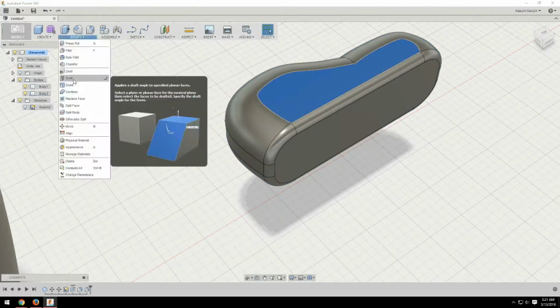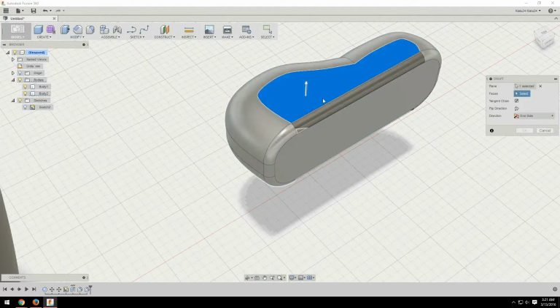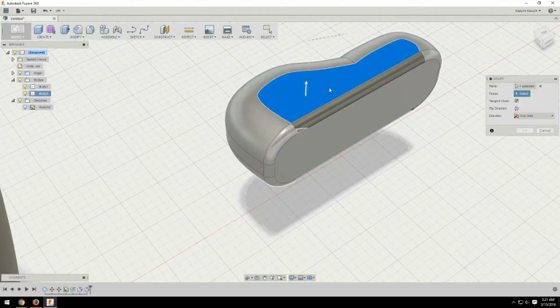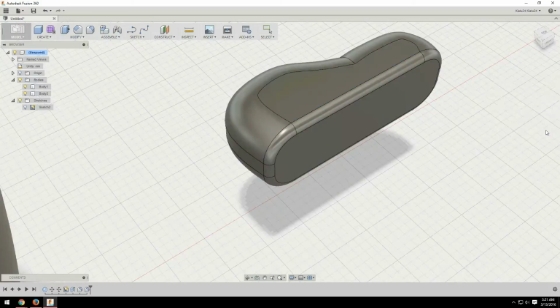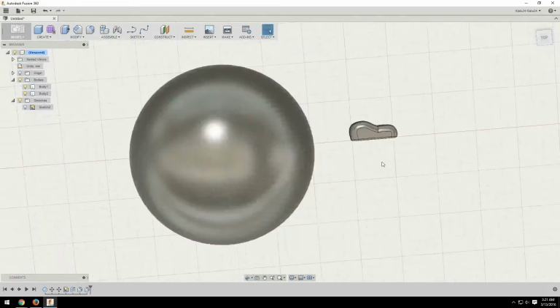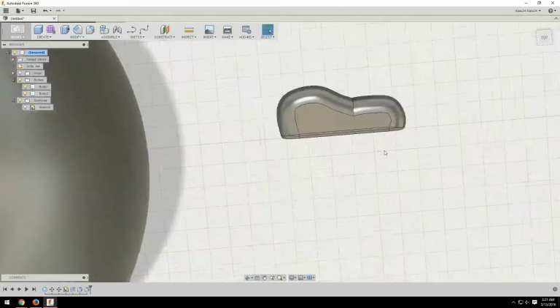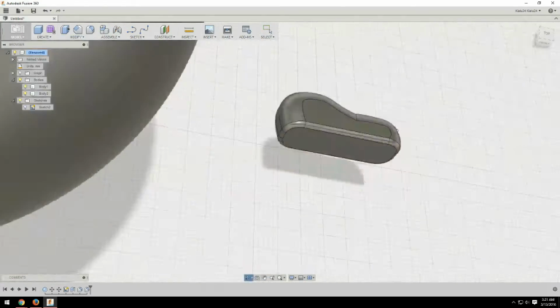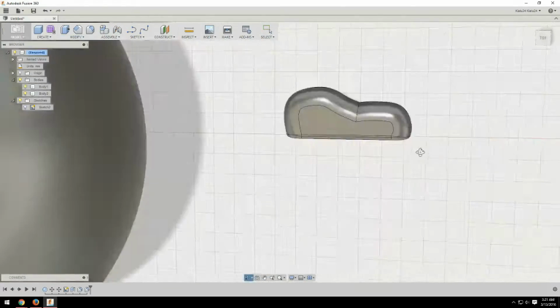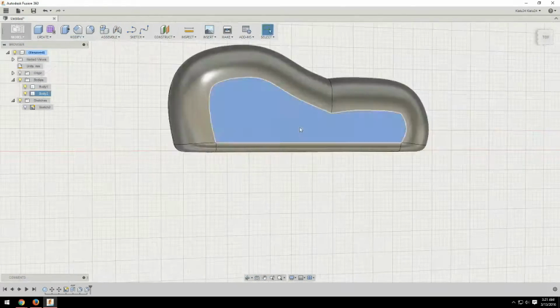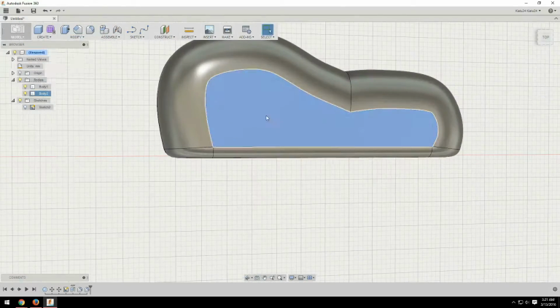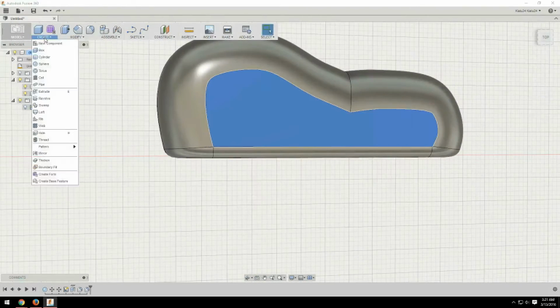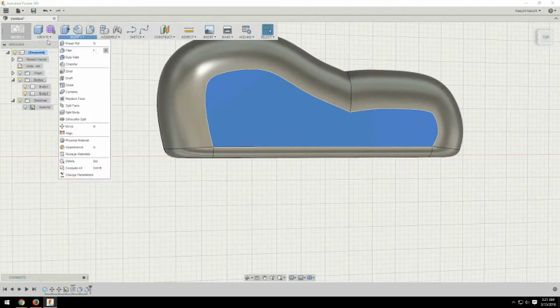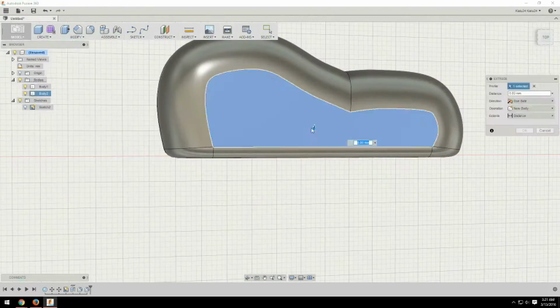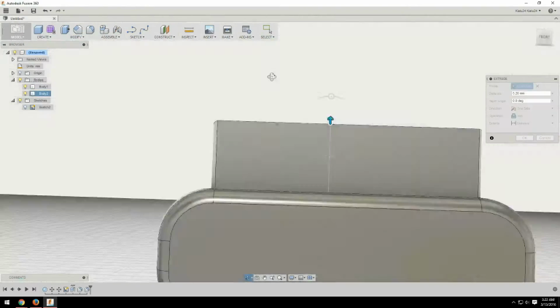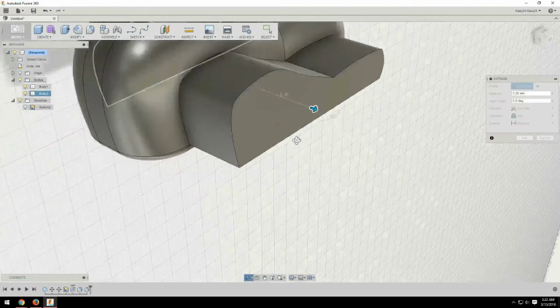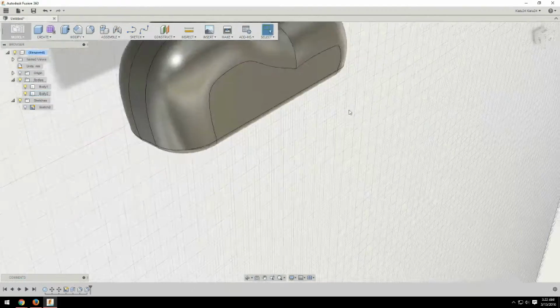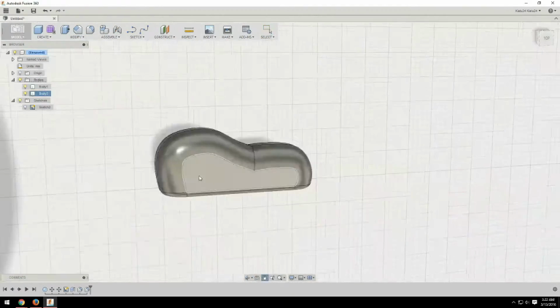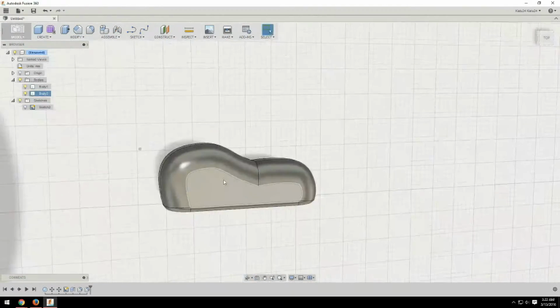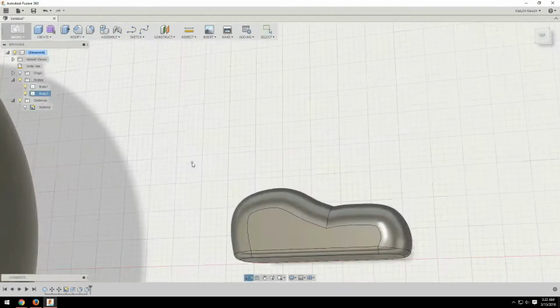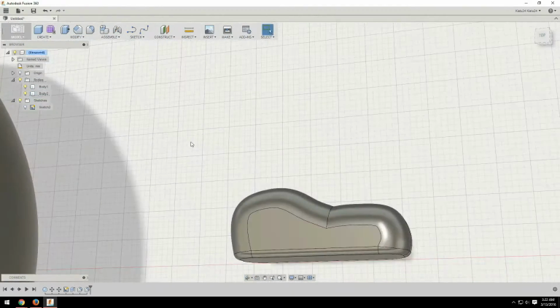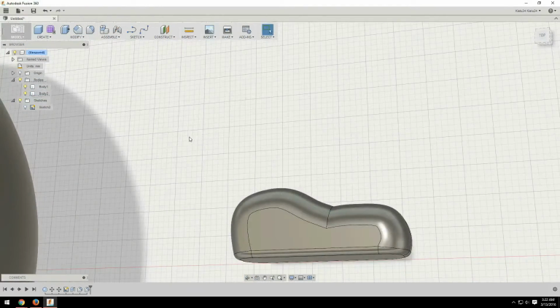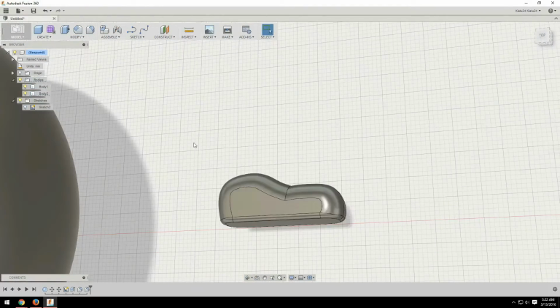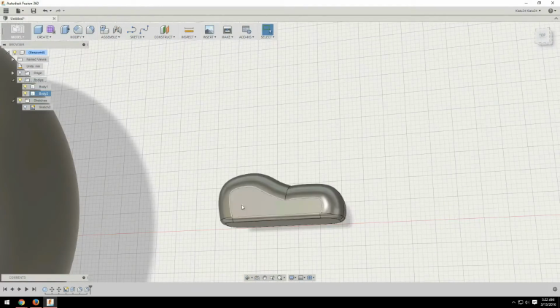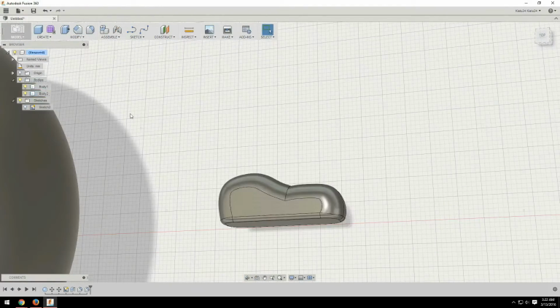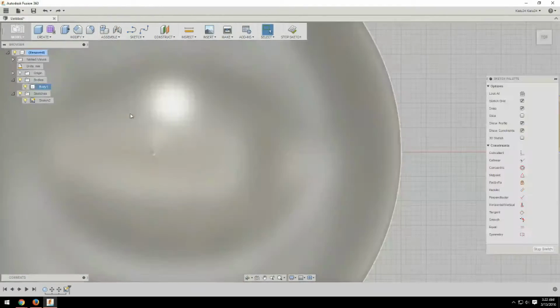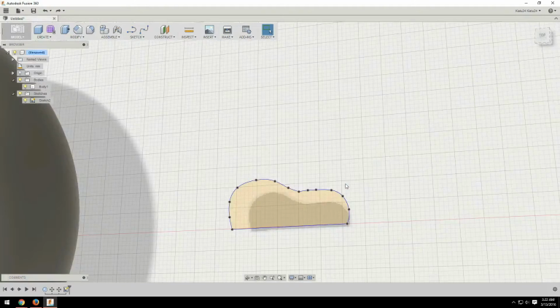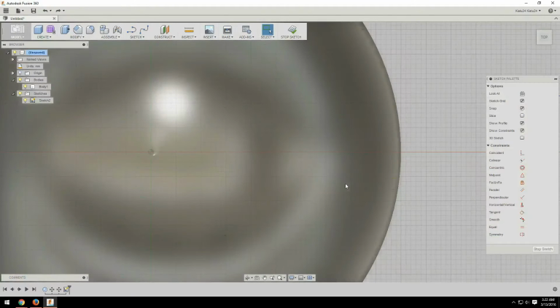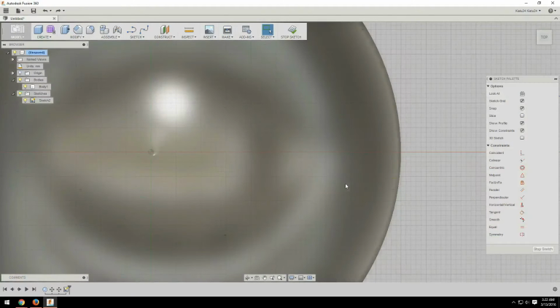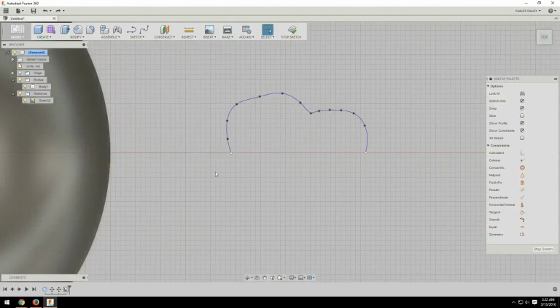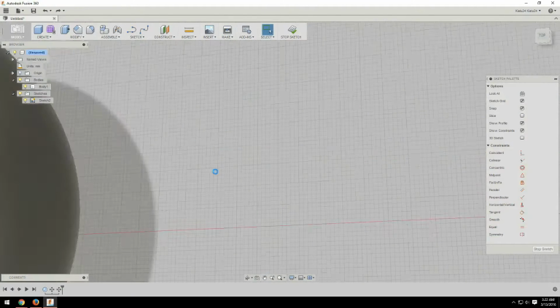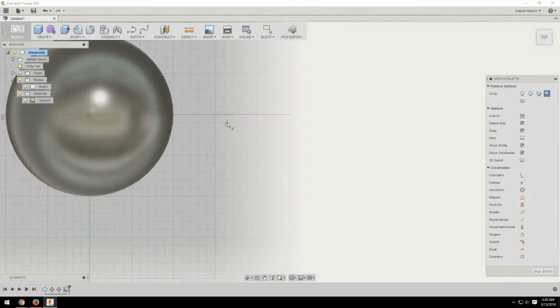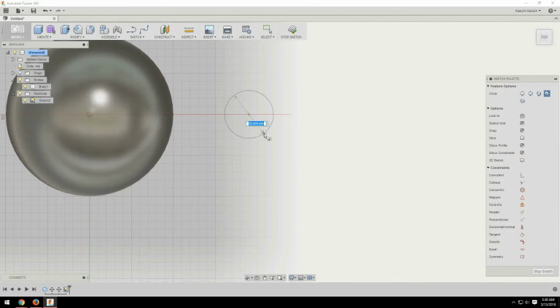And then I just used cylinders for the legs. After I had the legs positioned and rotated how I wanted, I moved on to the eyes.